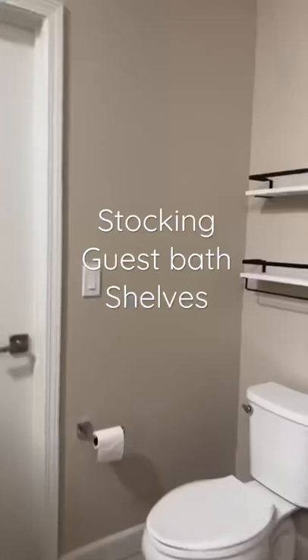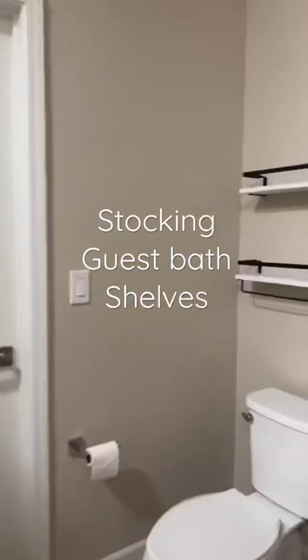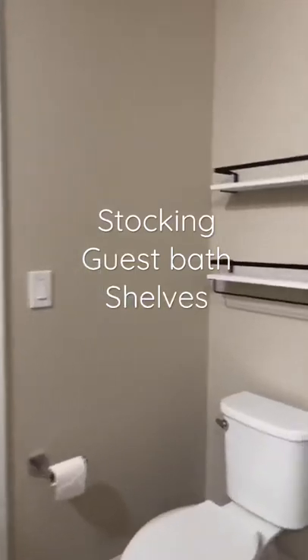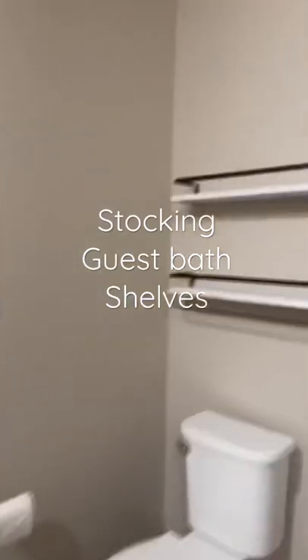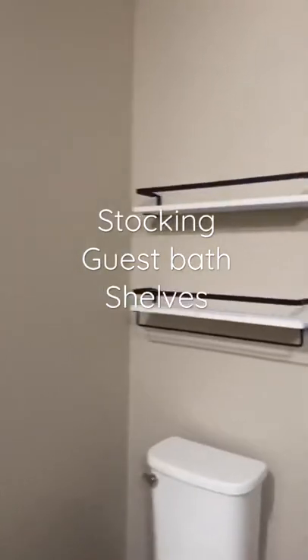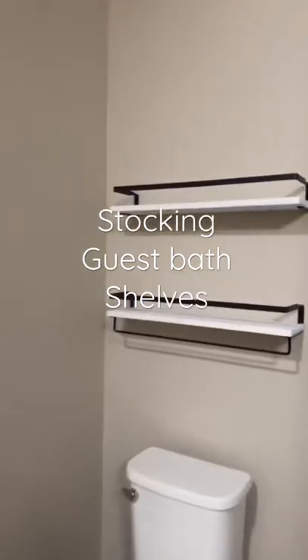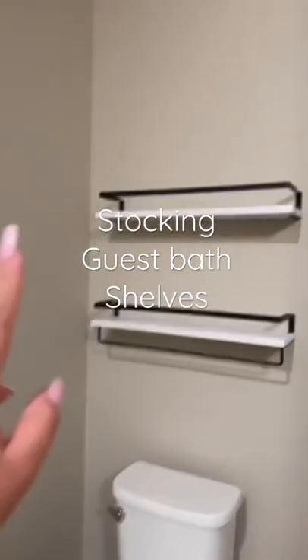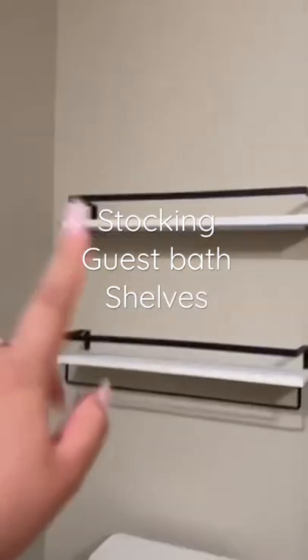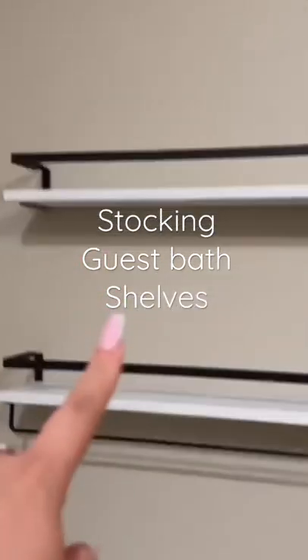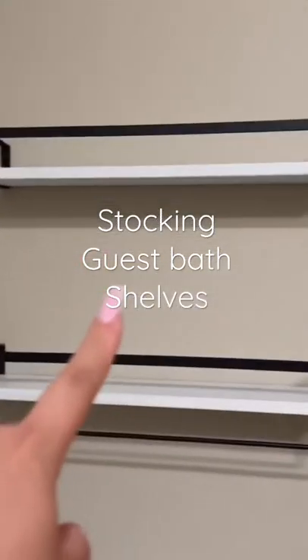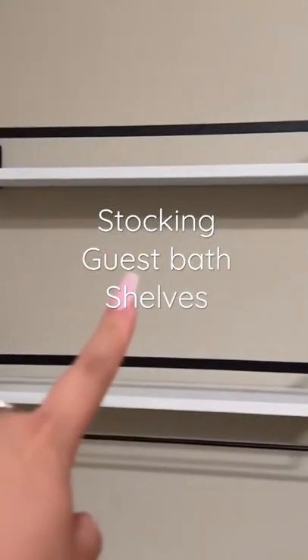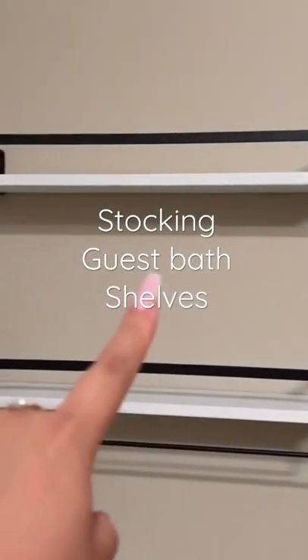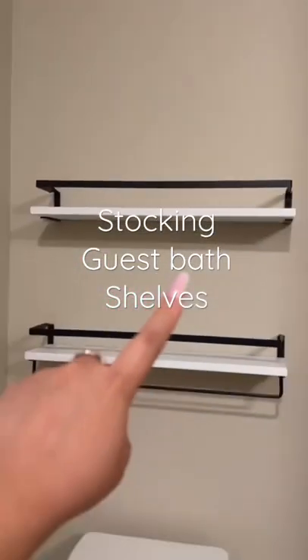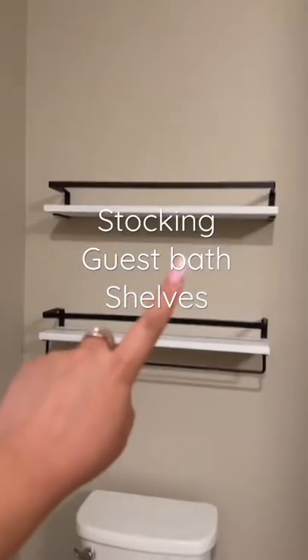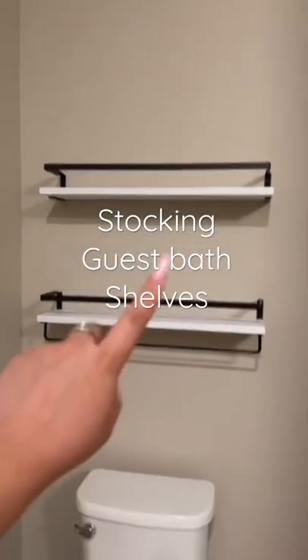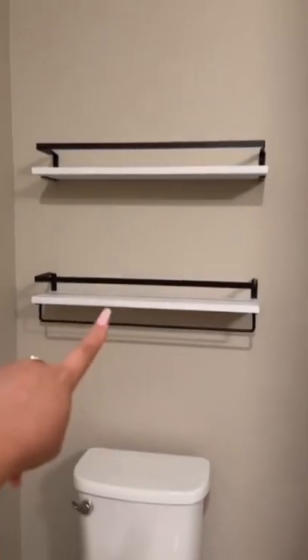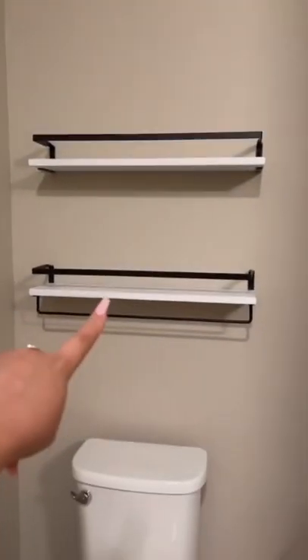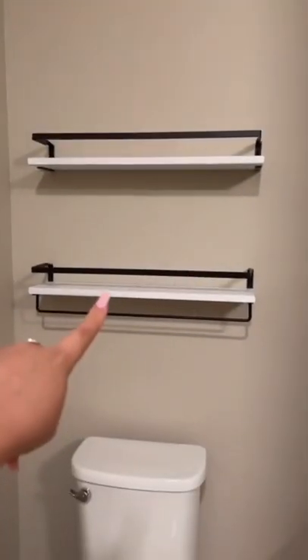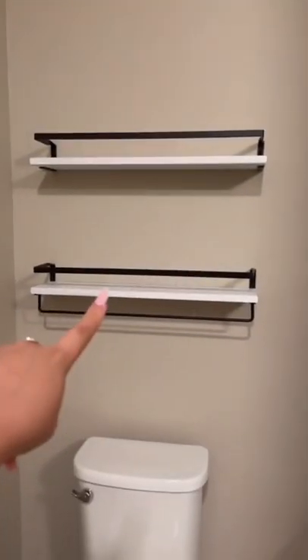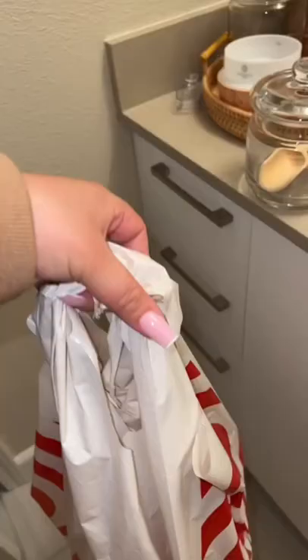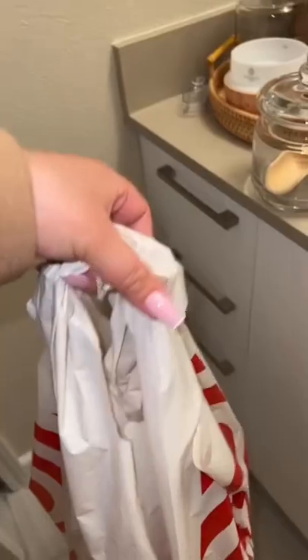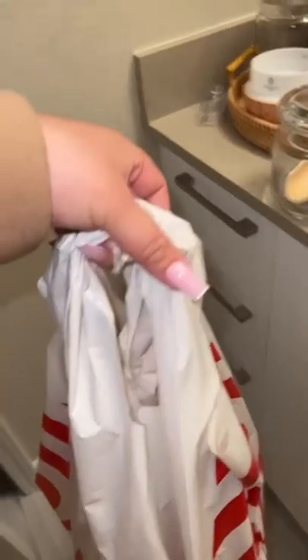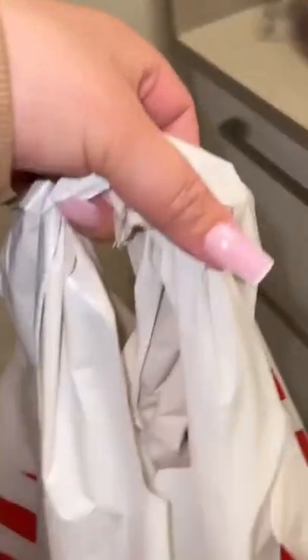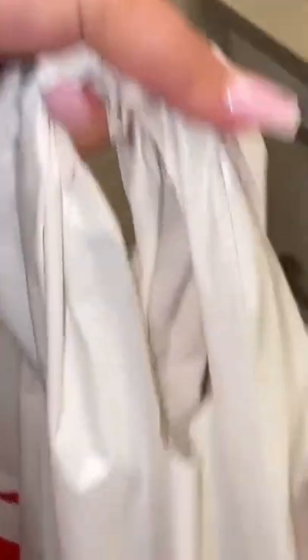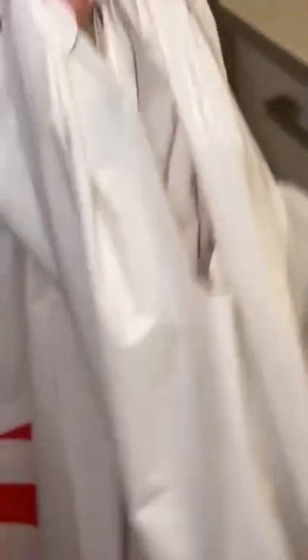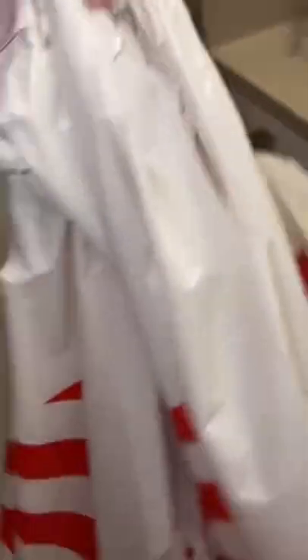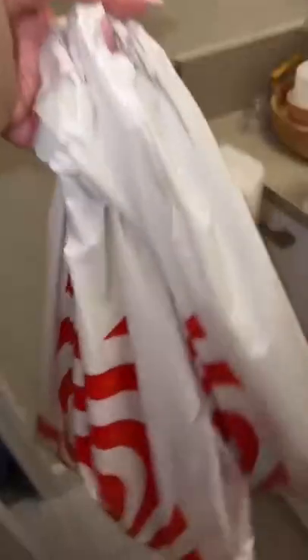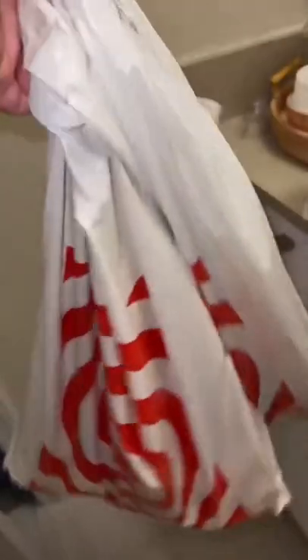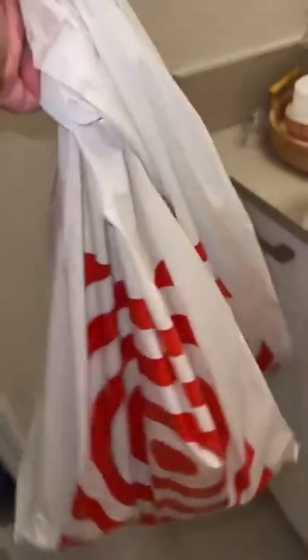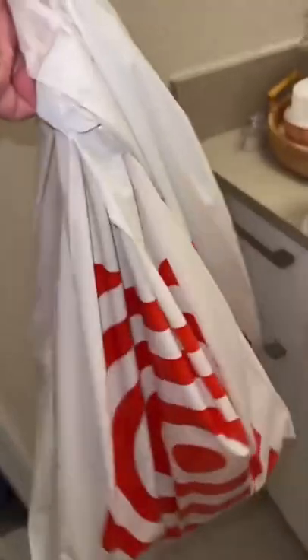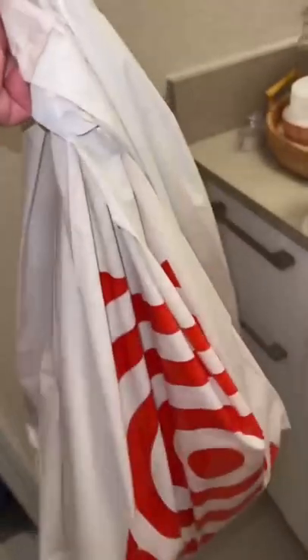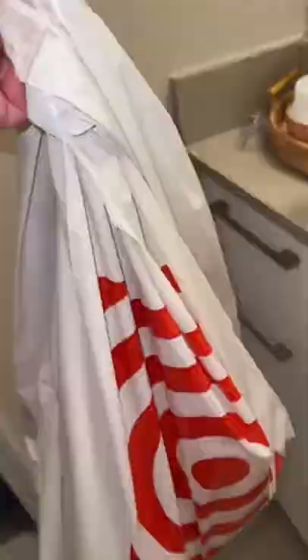I just installed these shelves into my guest bath and I got a few things to stock it with.